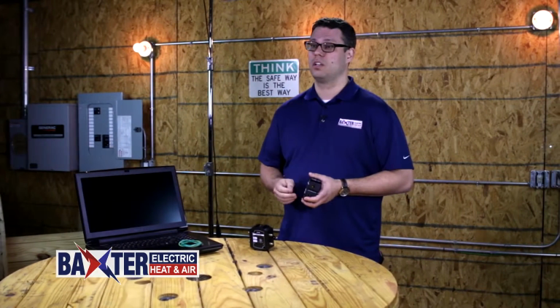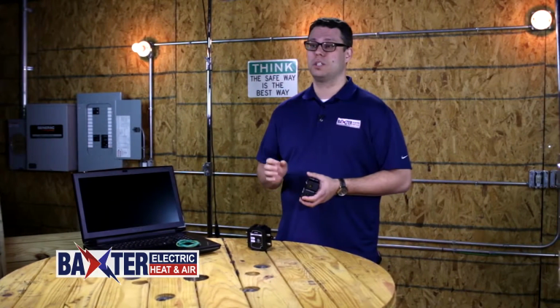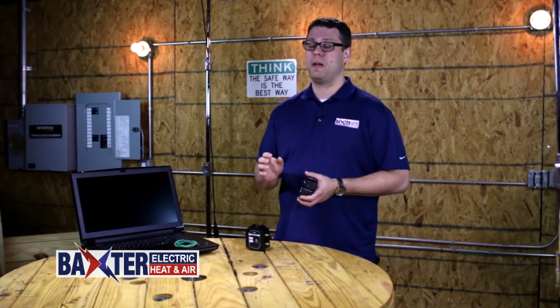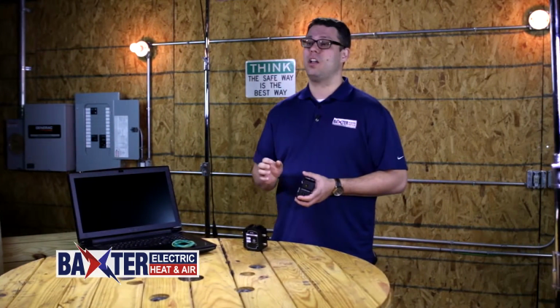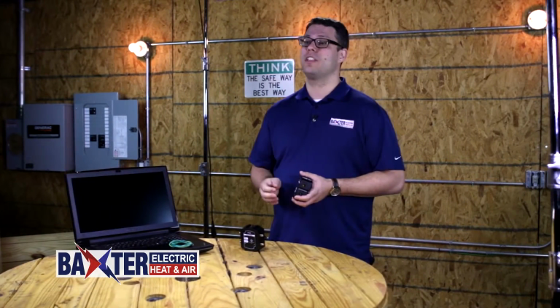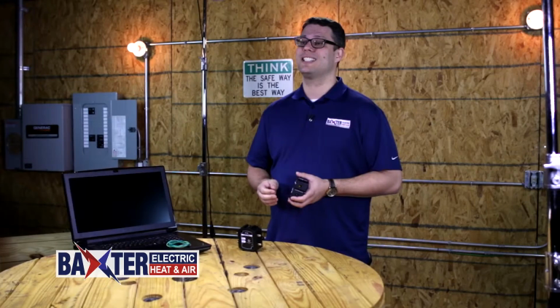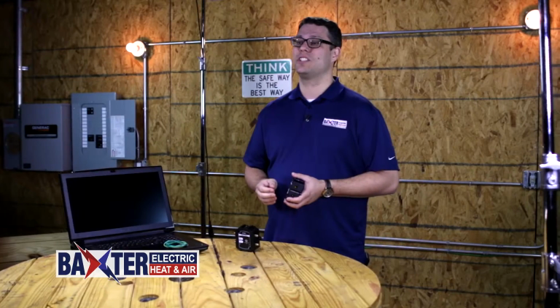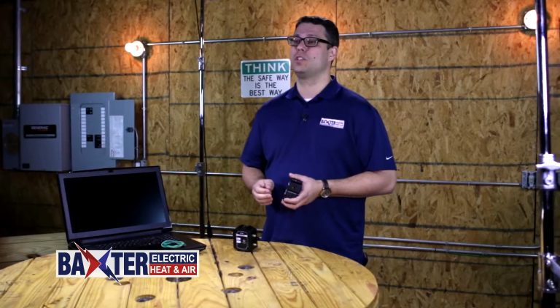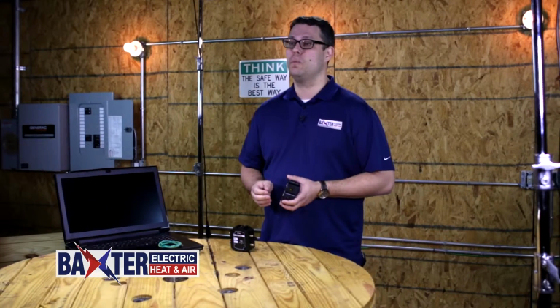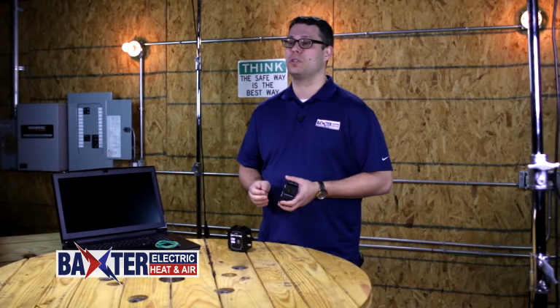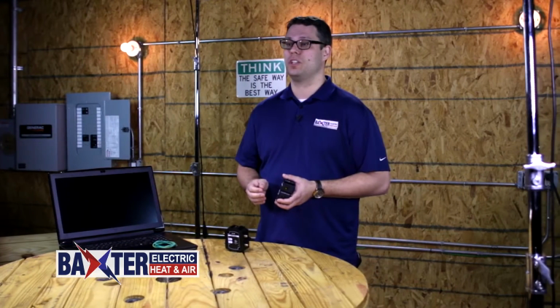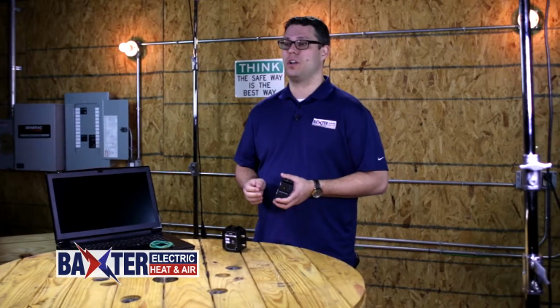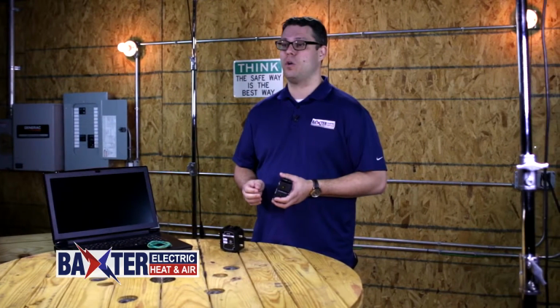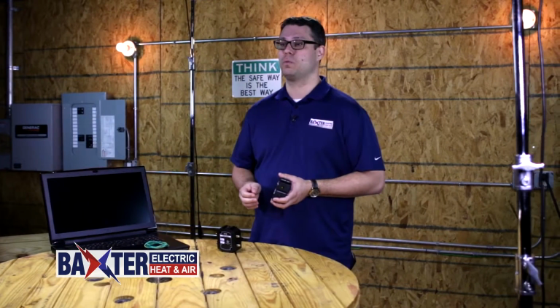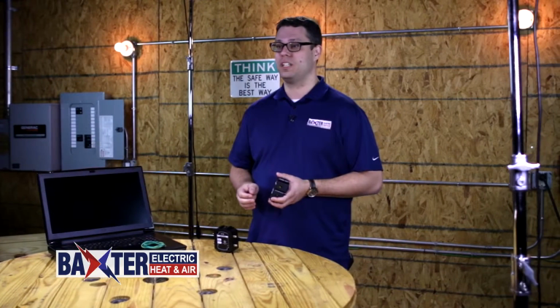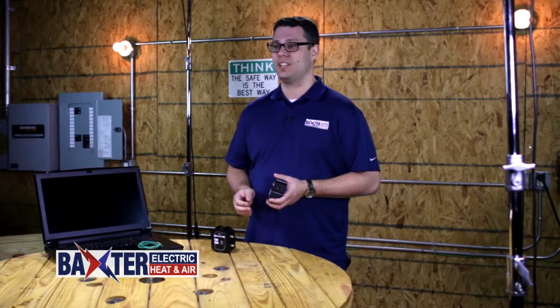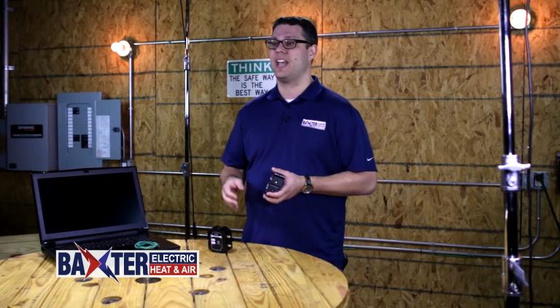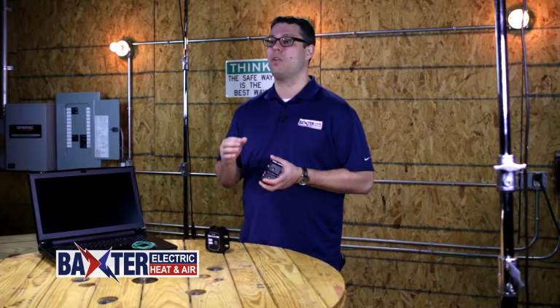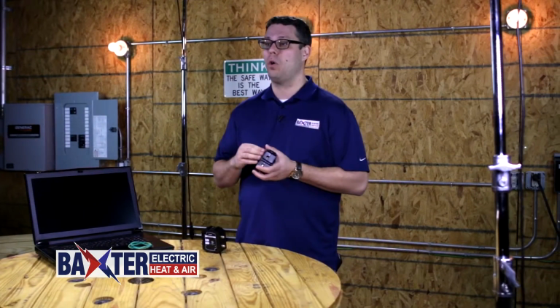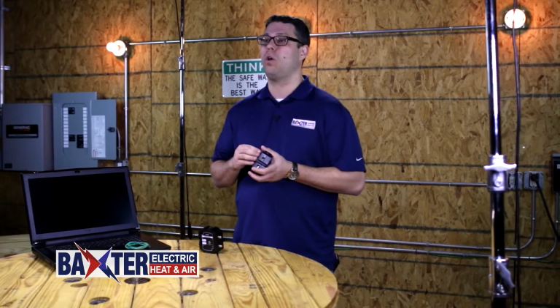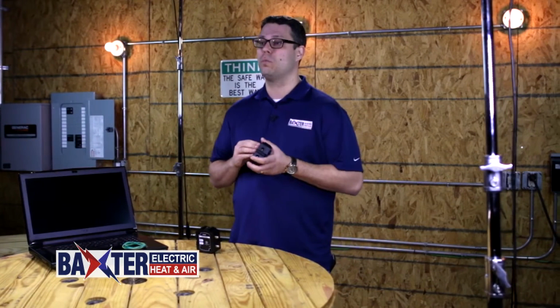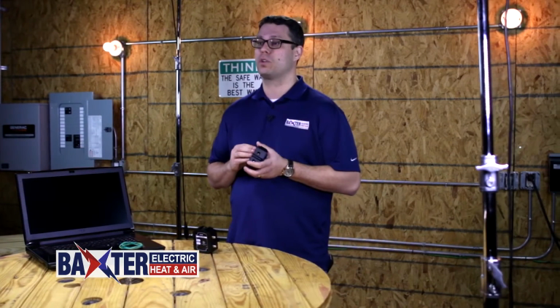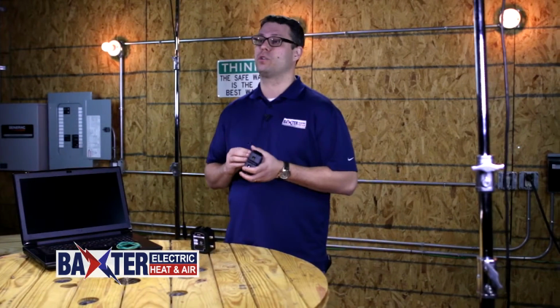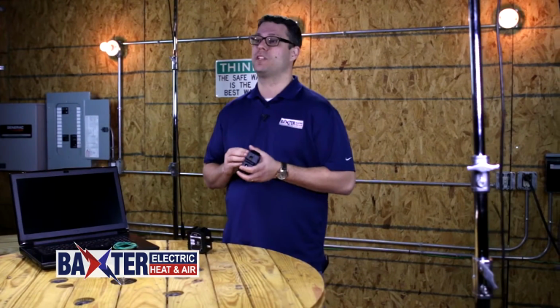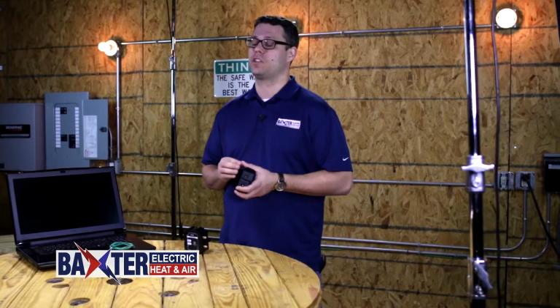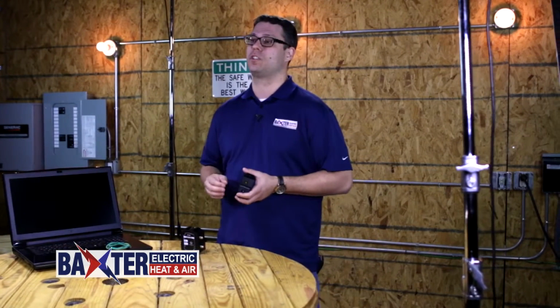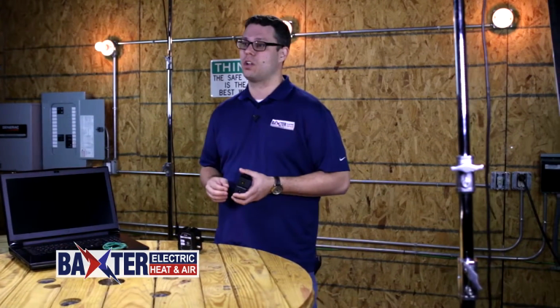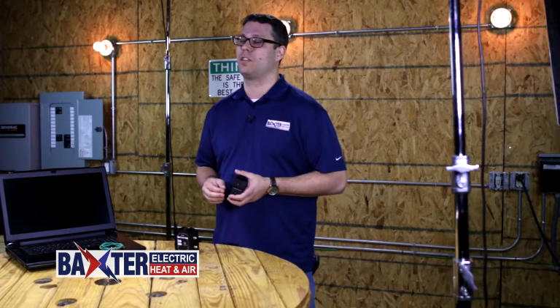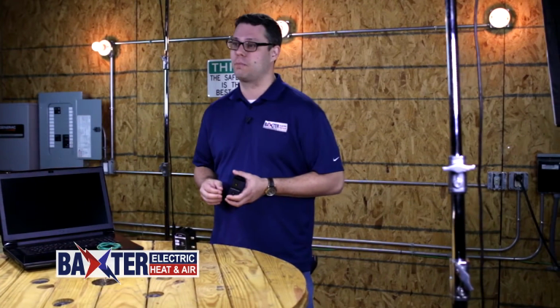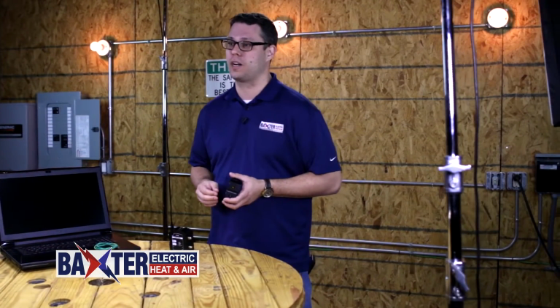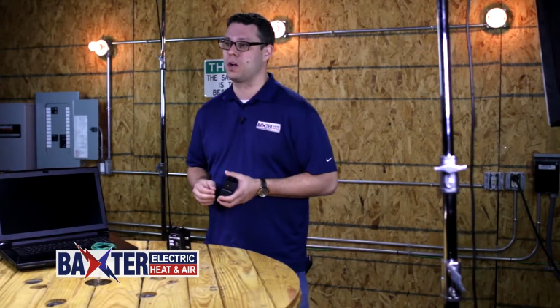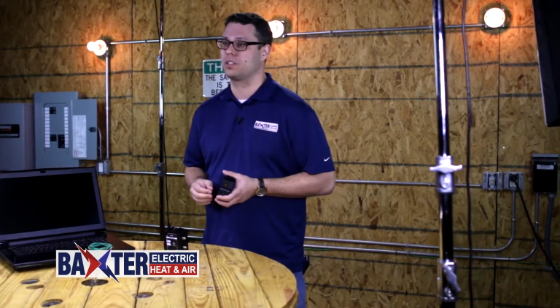Despite all this, less than two percent of the homes we see have whole home surge protection installed in their breaker boxes.